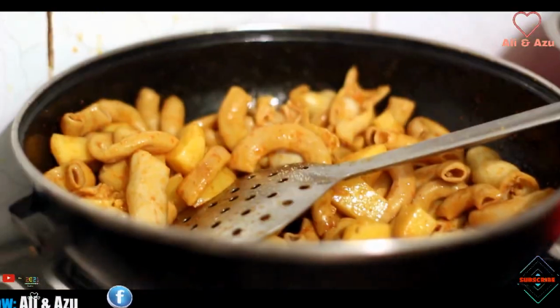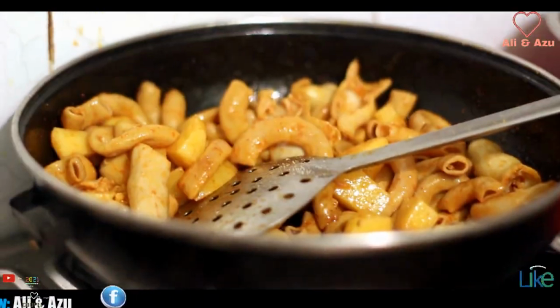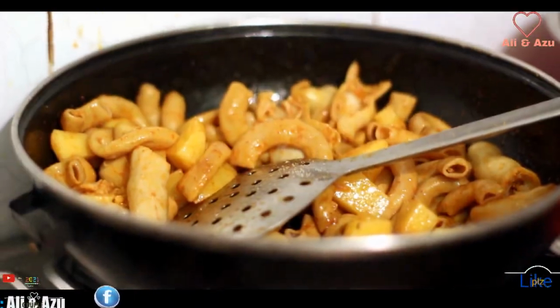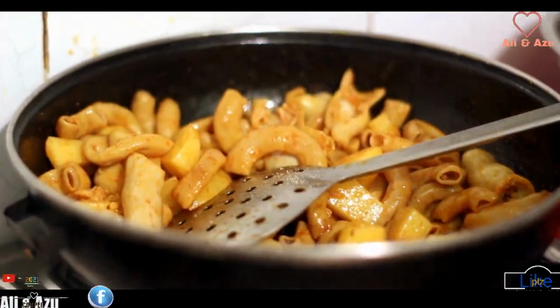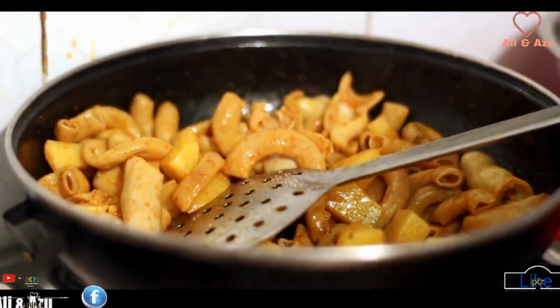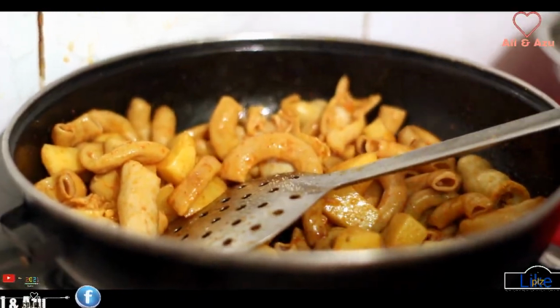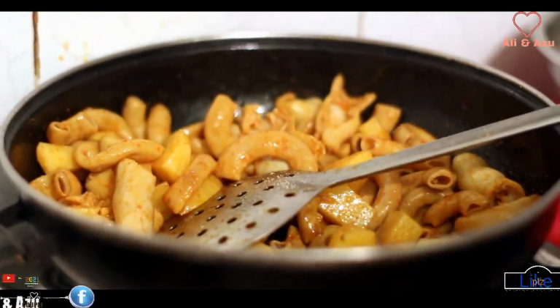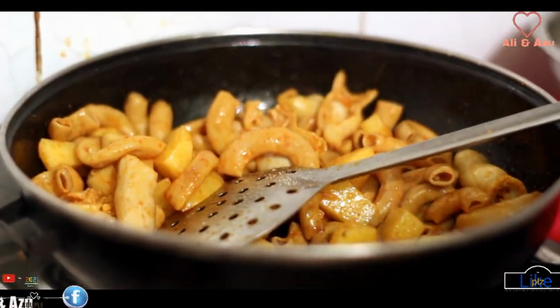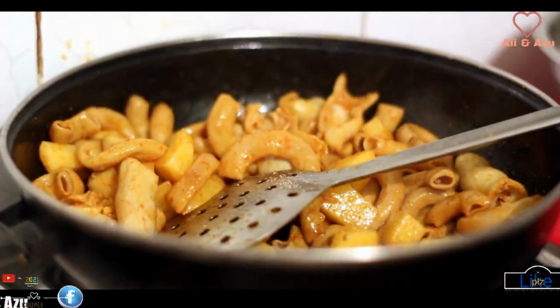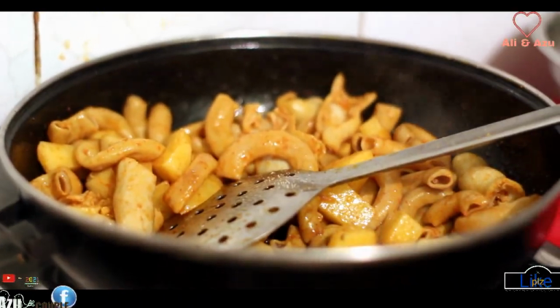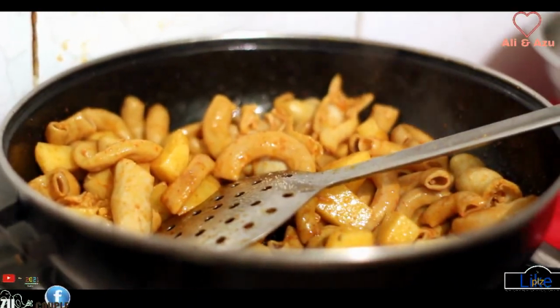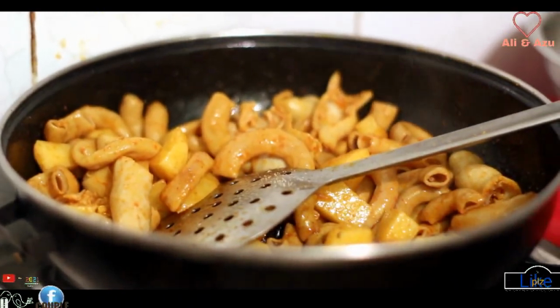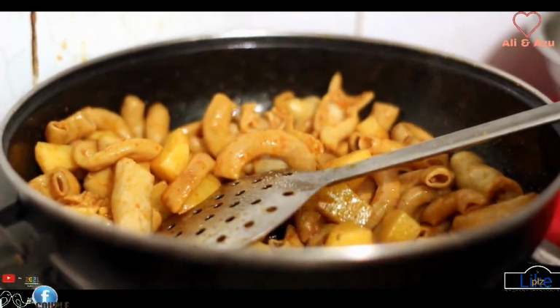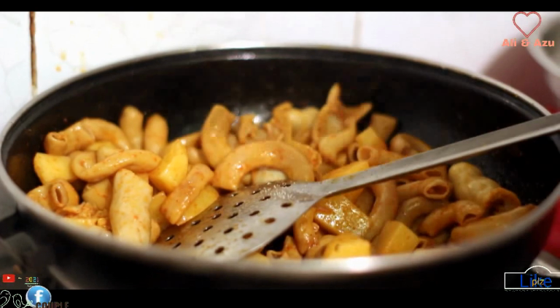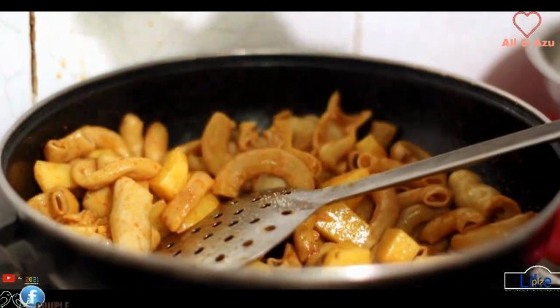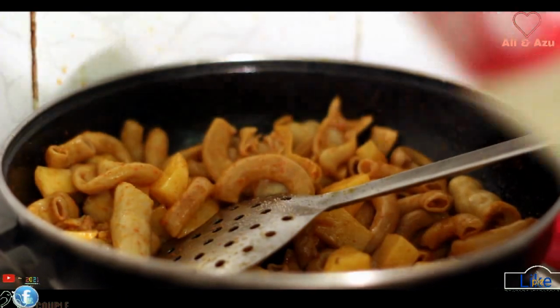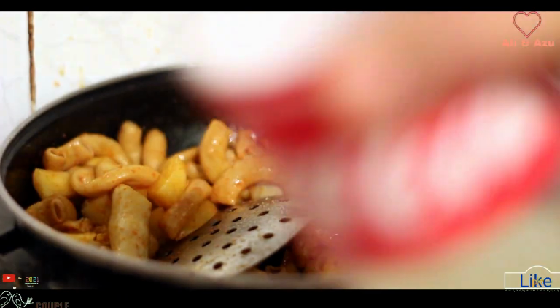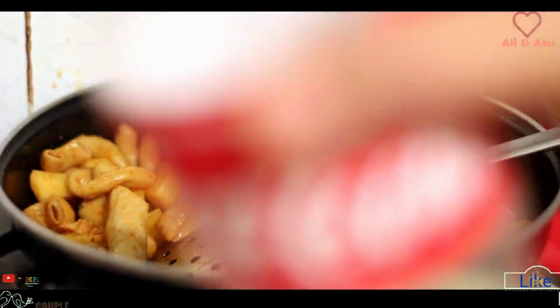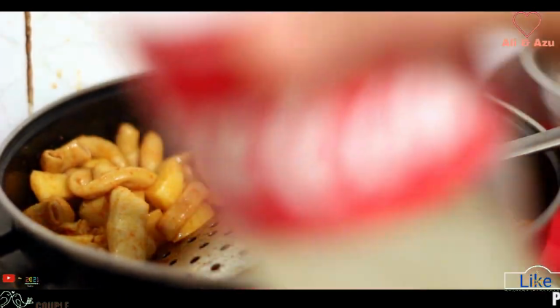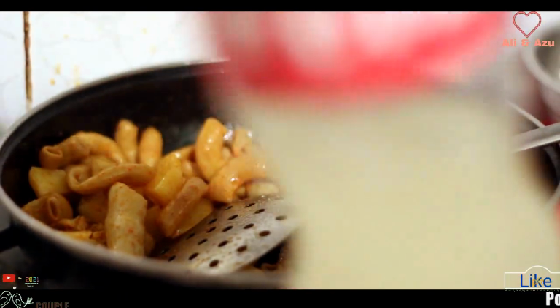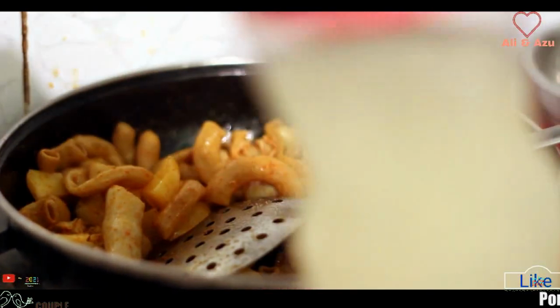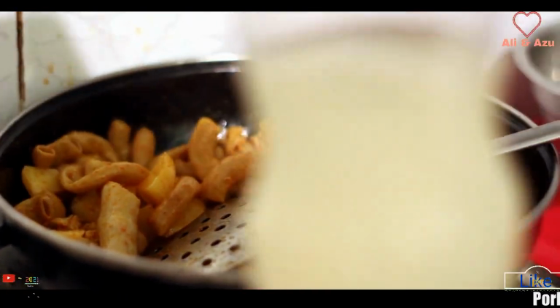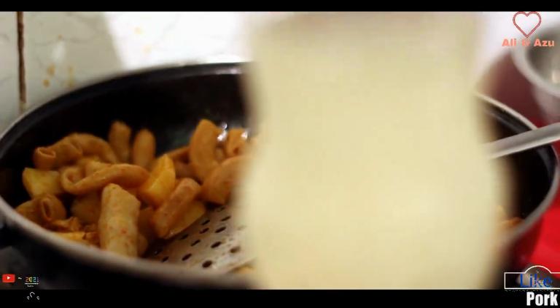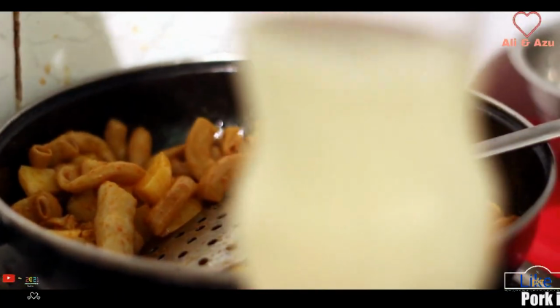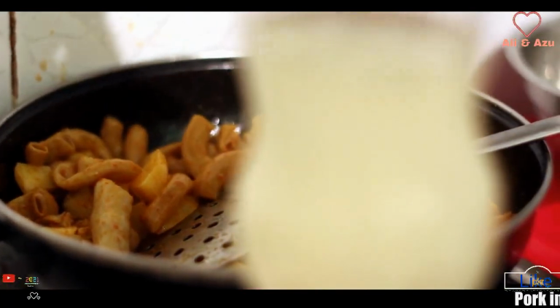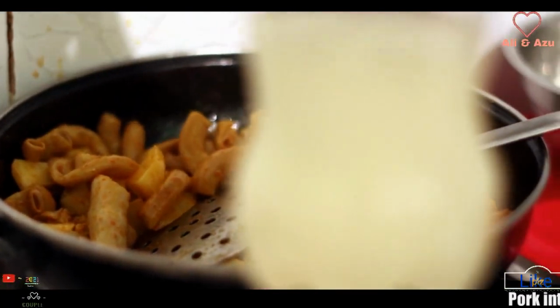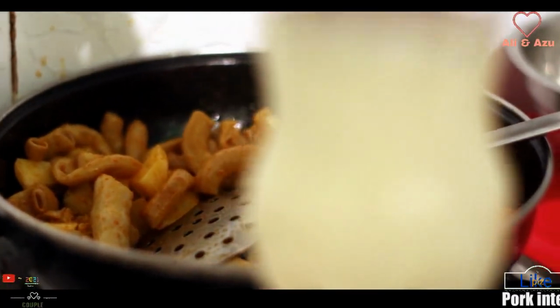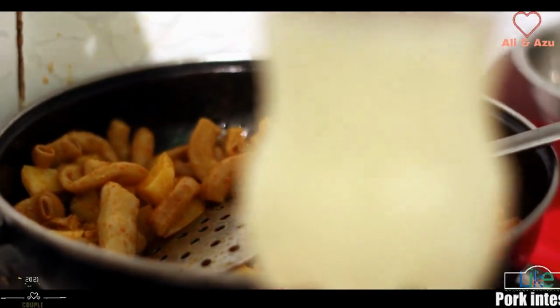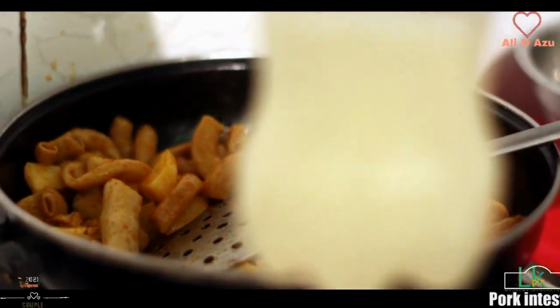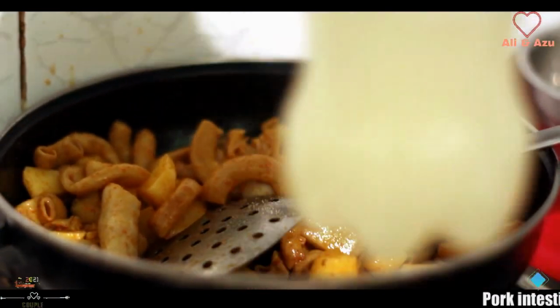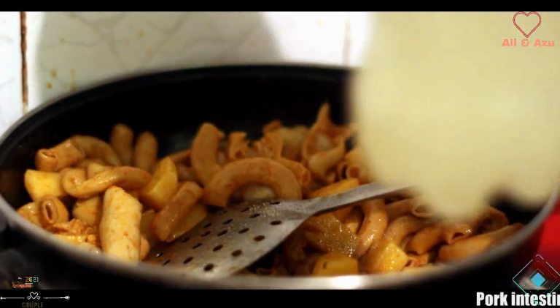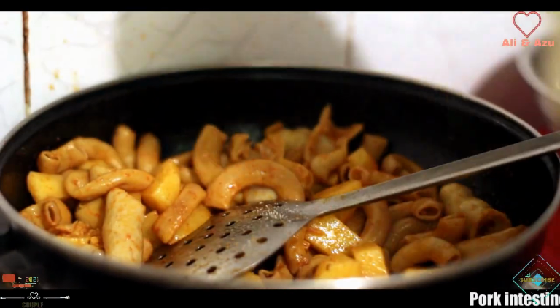Now I will put it in bamboo soup water. This is bamboo soup fermented water.